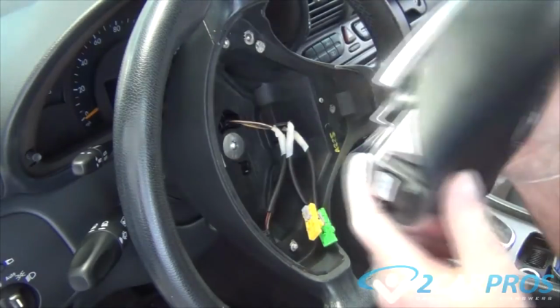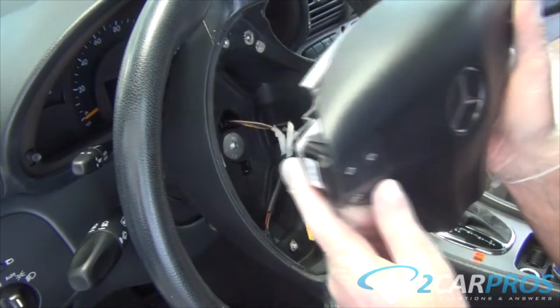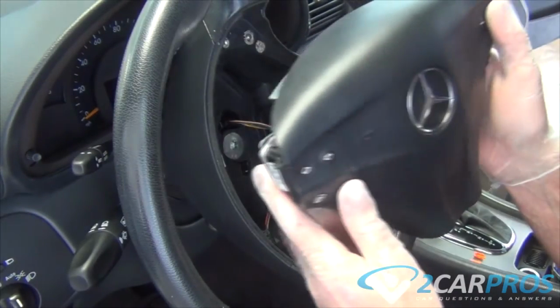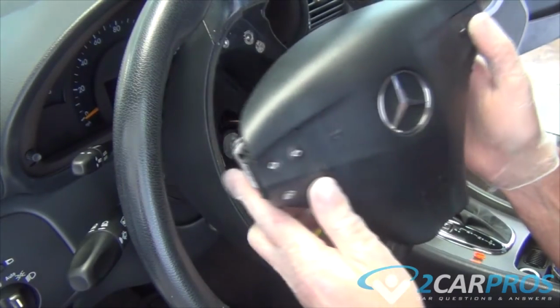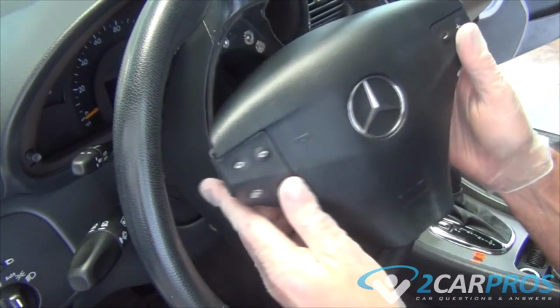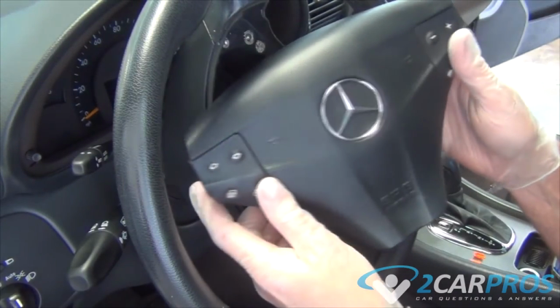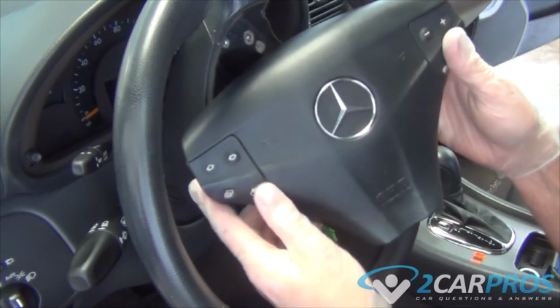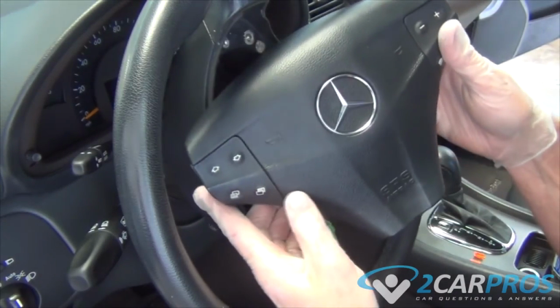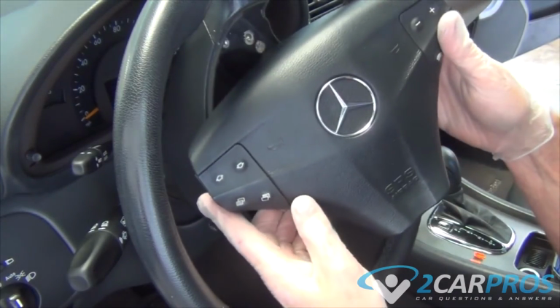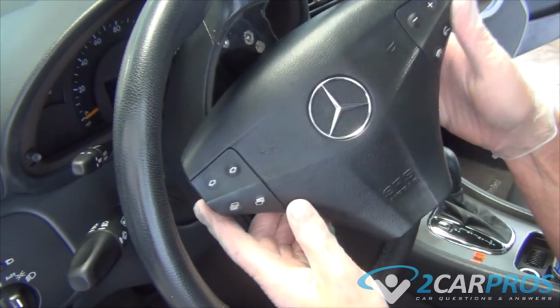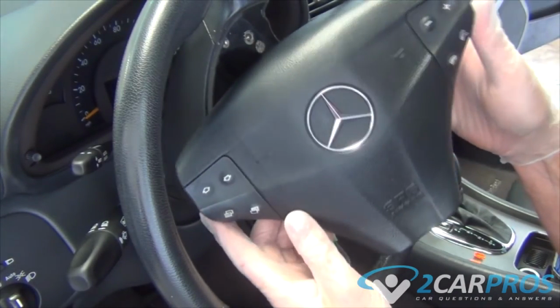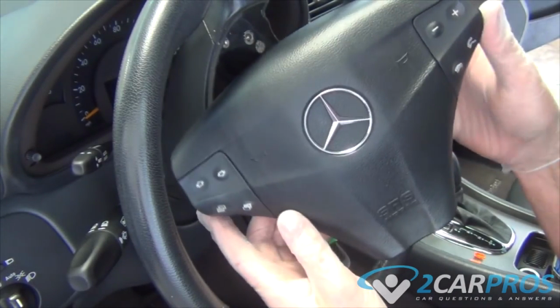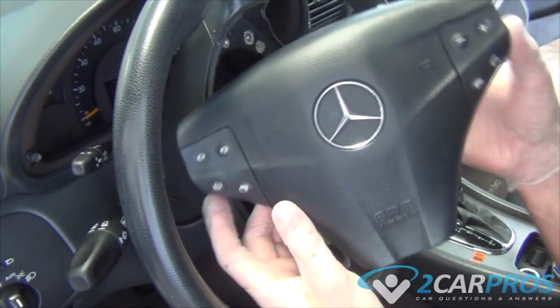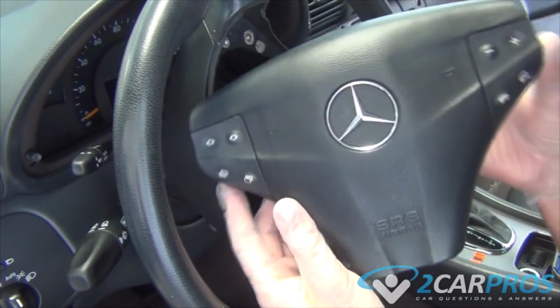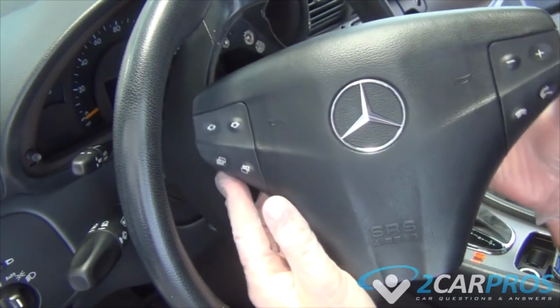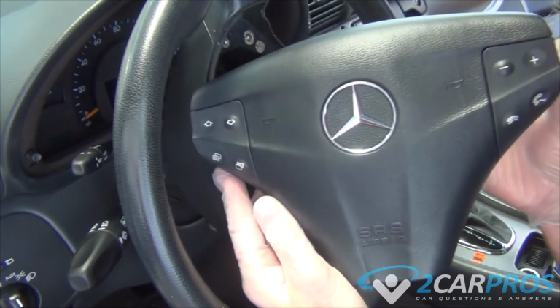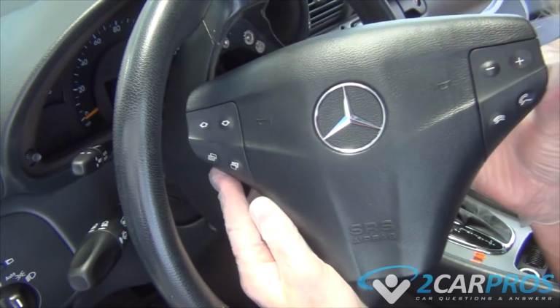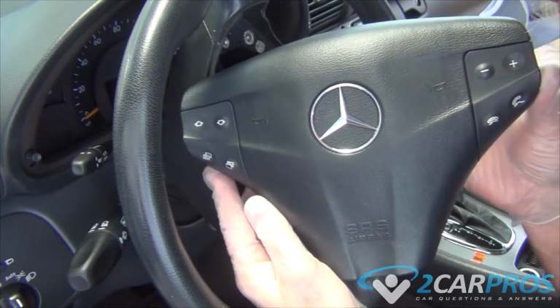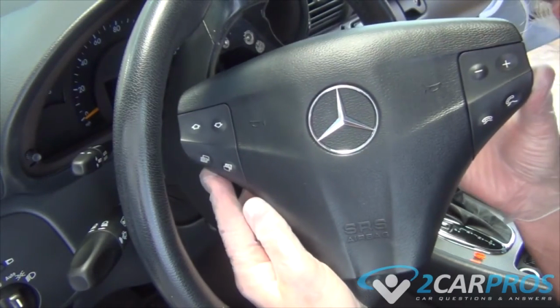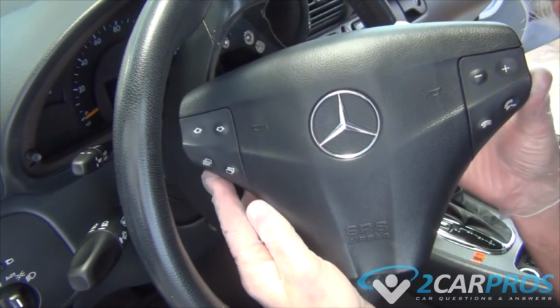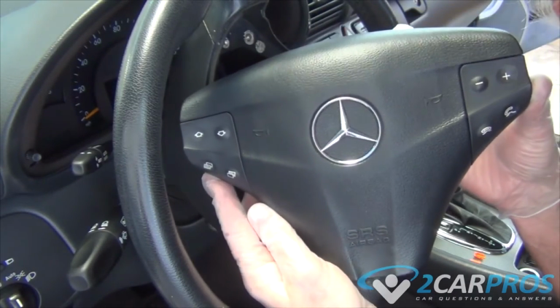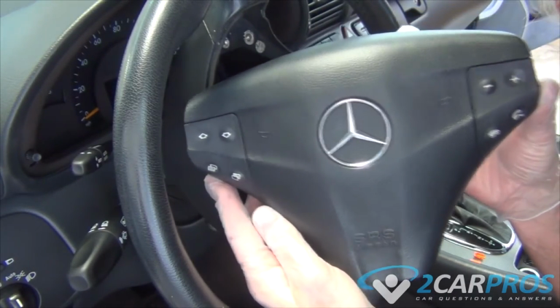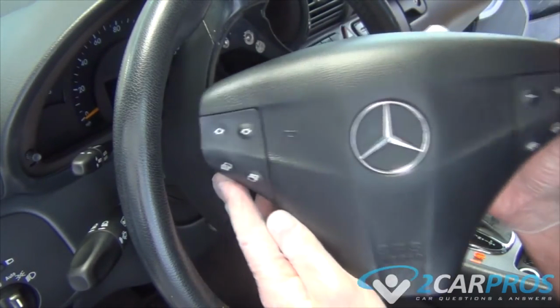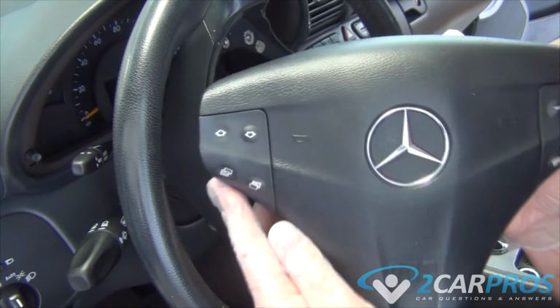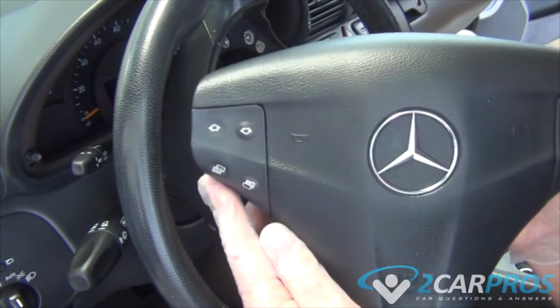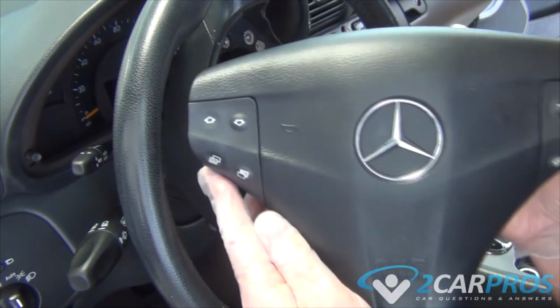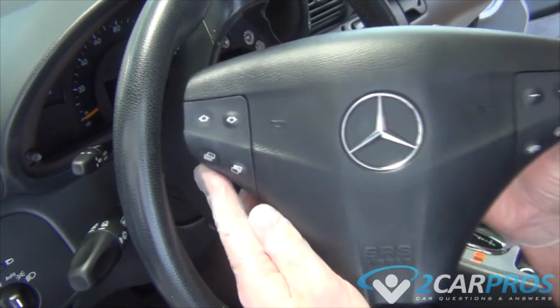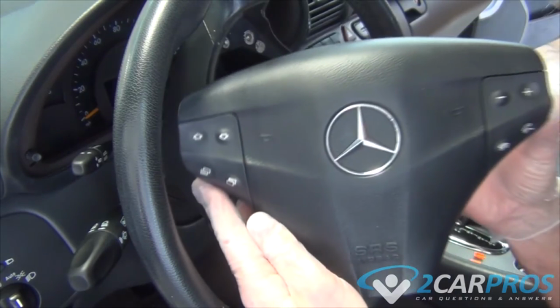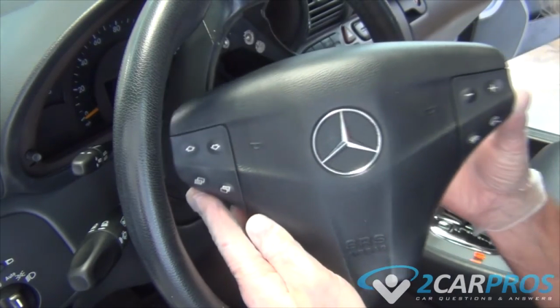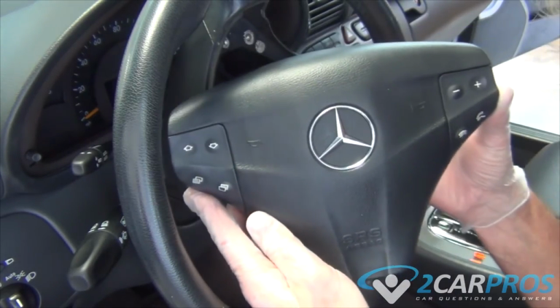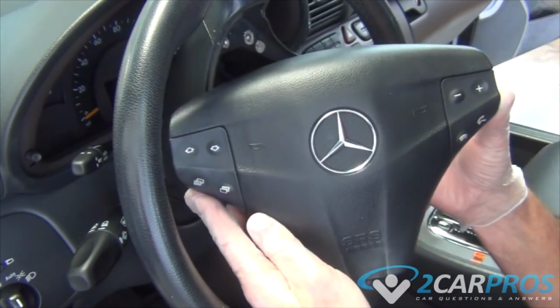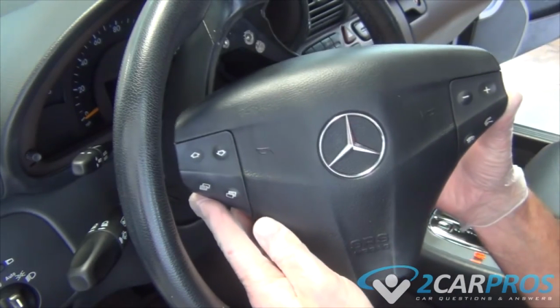With our airbag removed, we can go ahead and compare it with our new one to make sure that it is identical and then we can replace it.